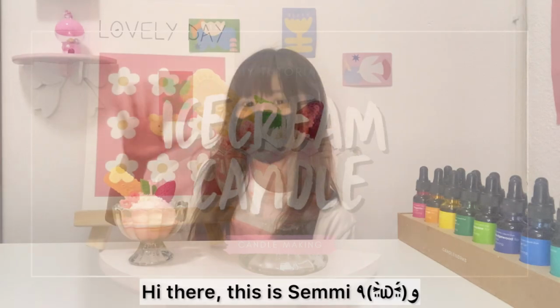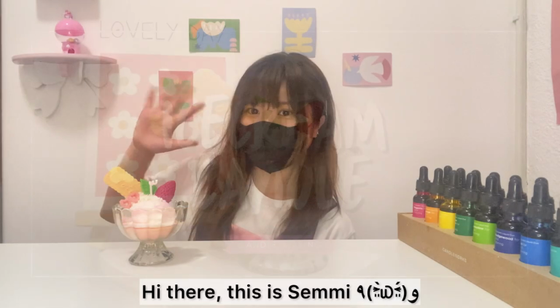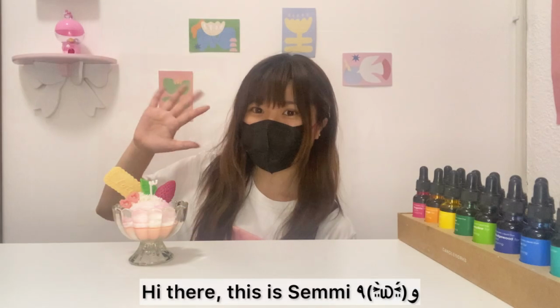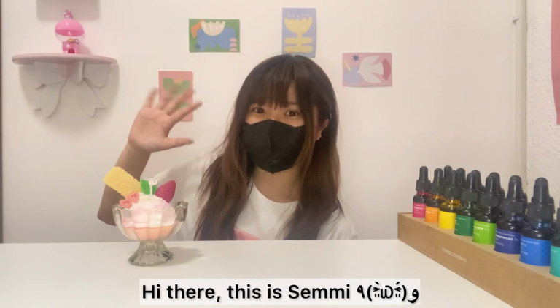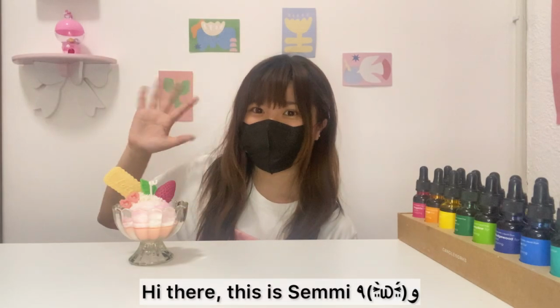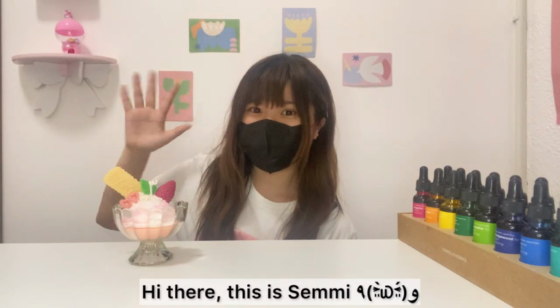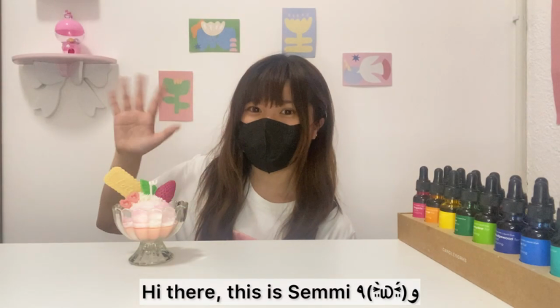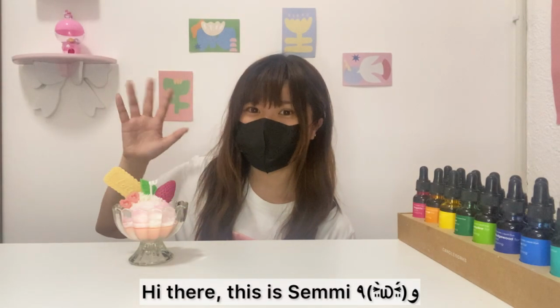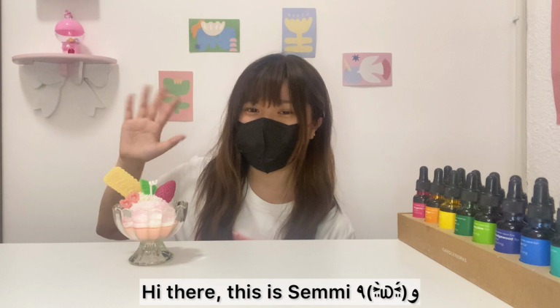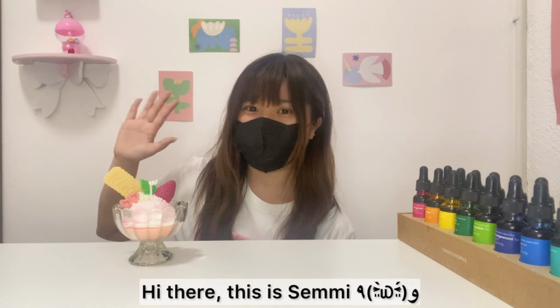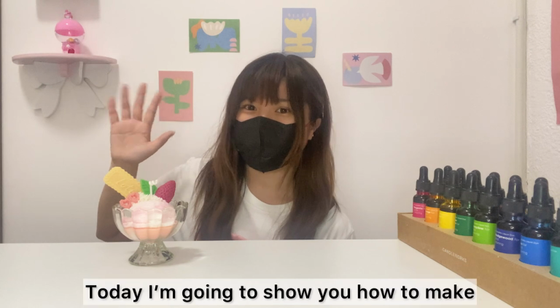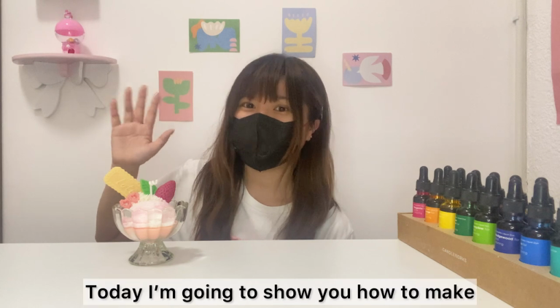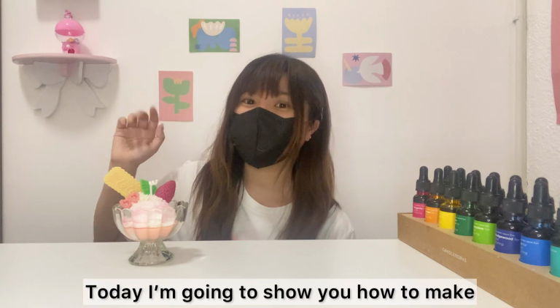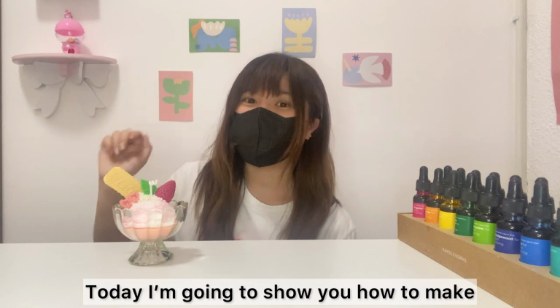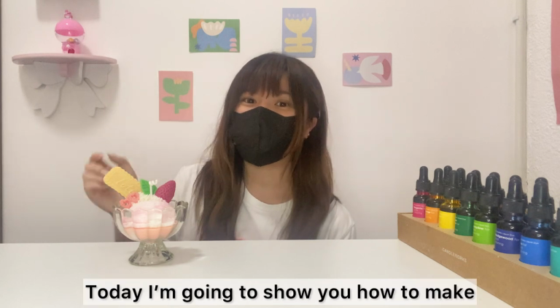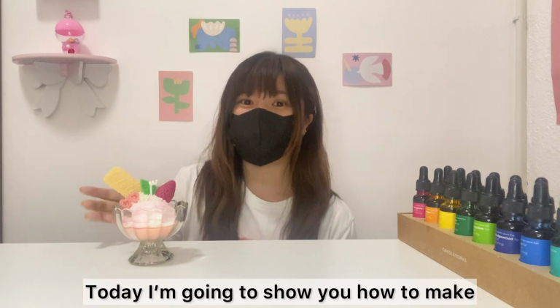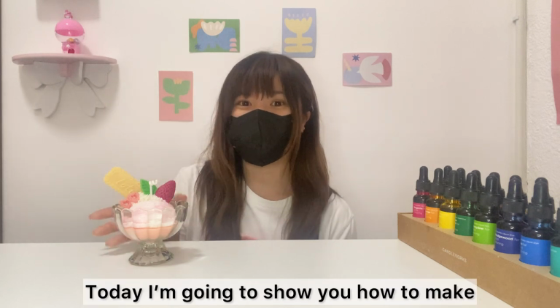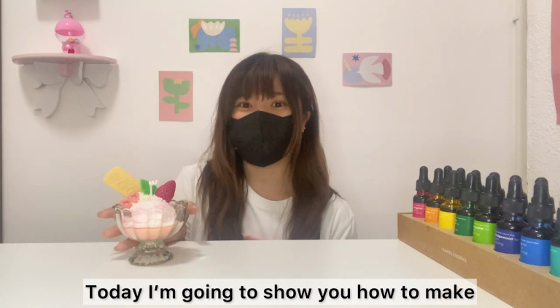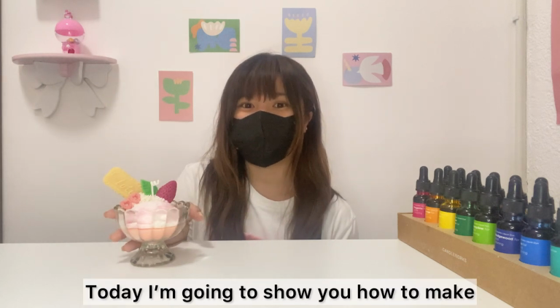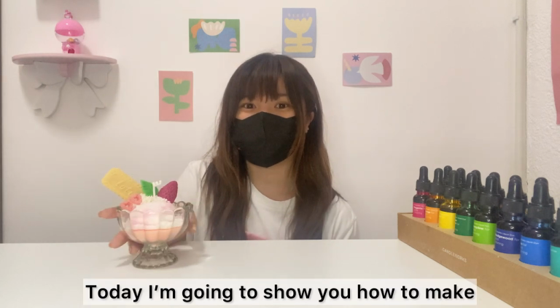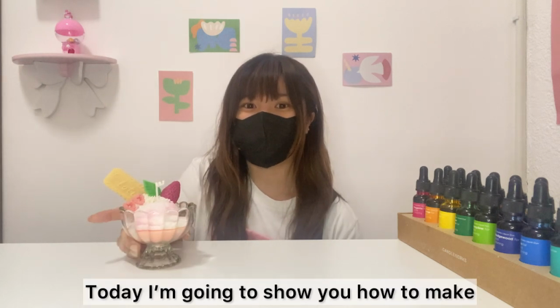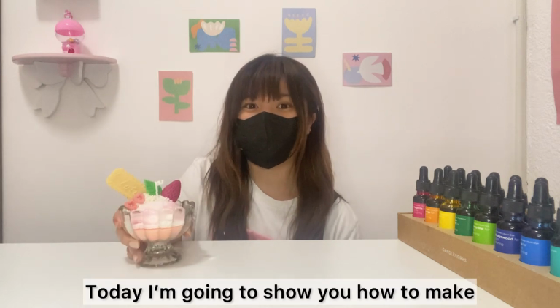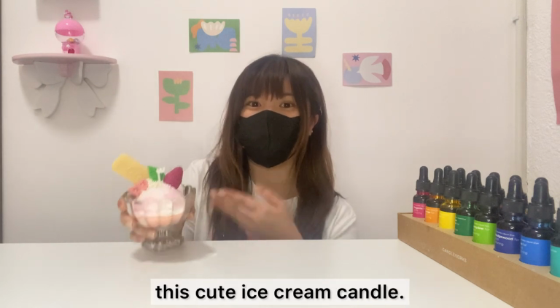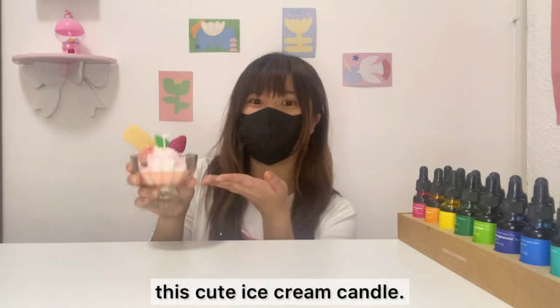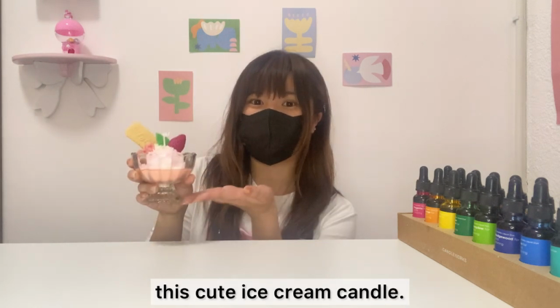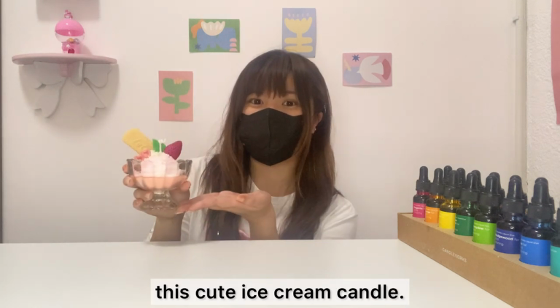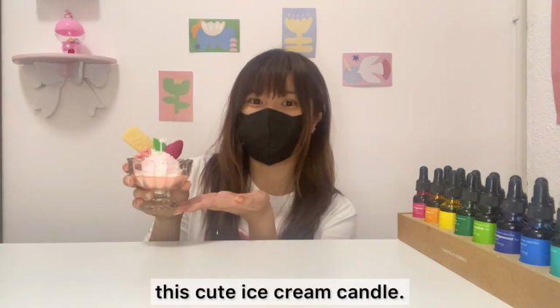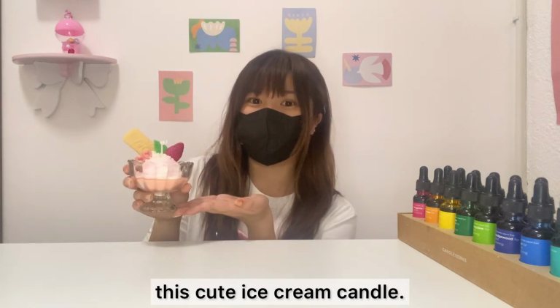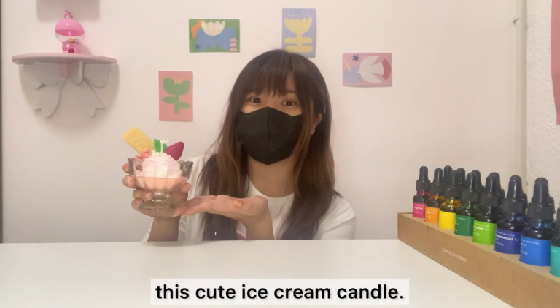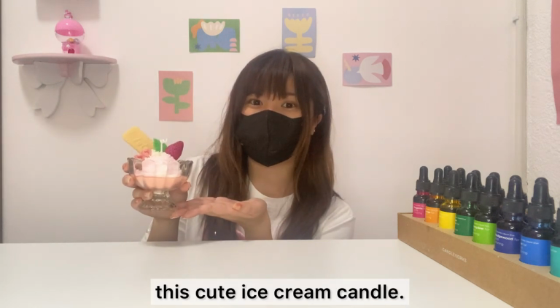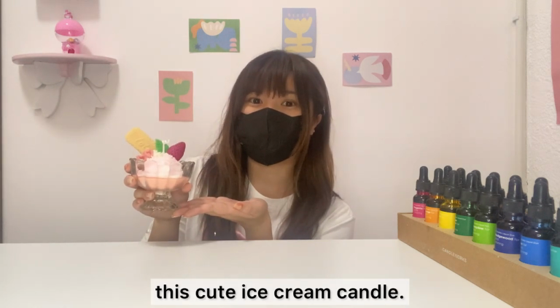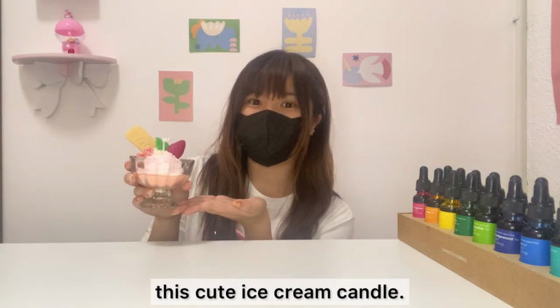Hi there, this is Sammy. Today I'm going to show you how to make this cute ice cream candle.